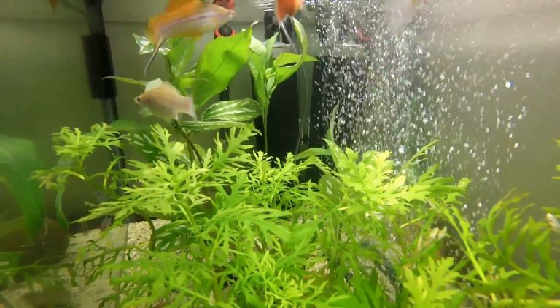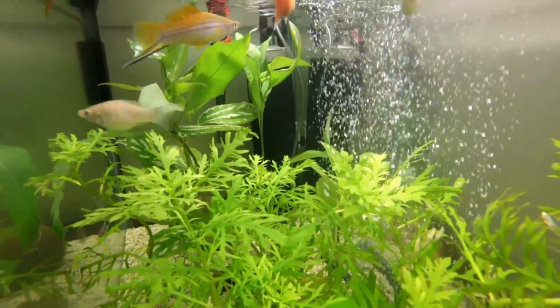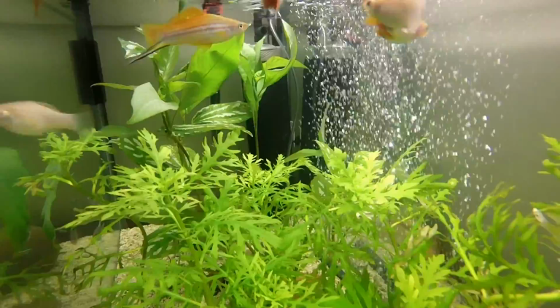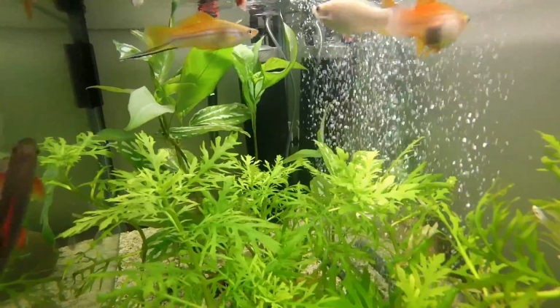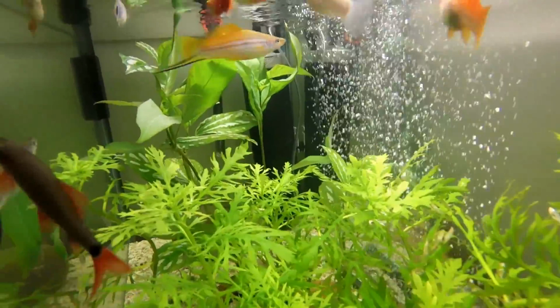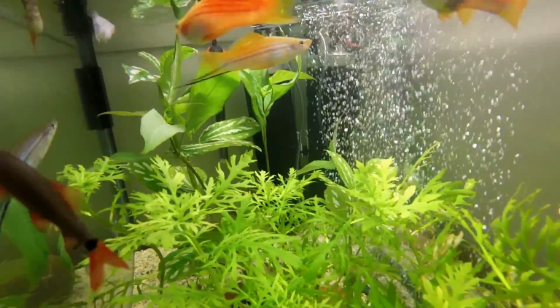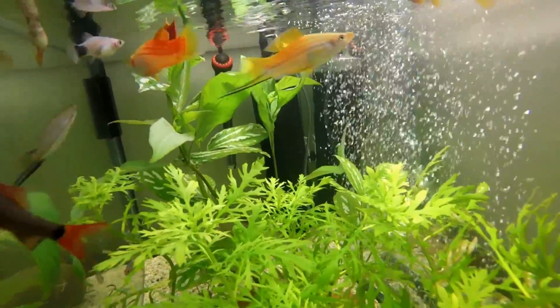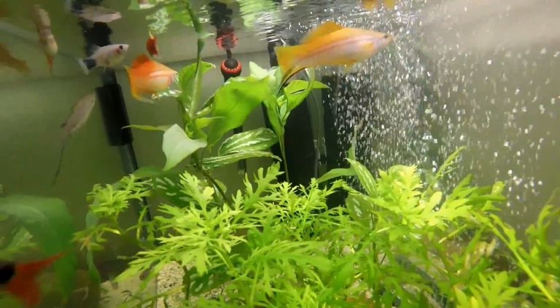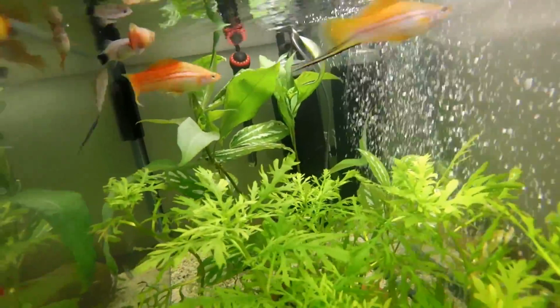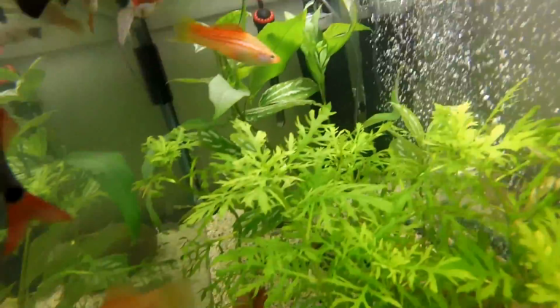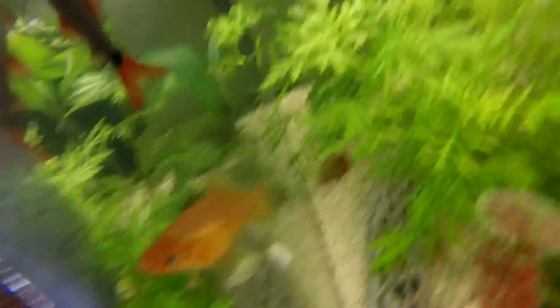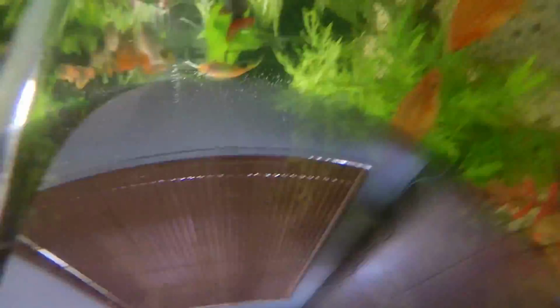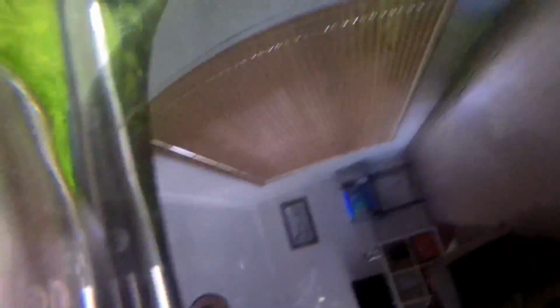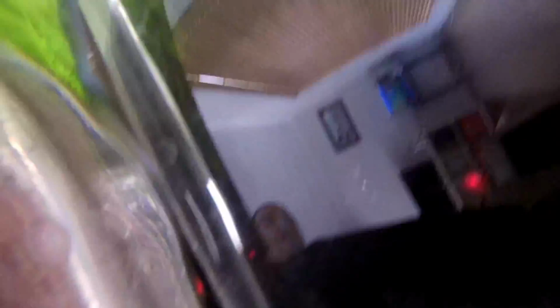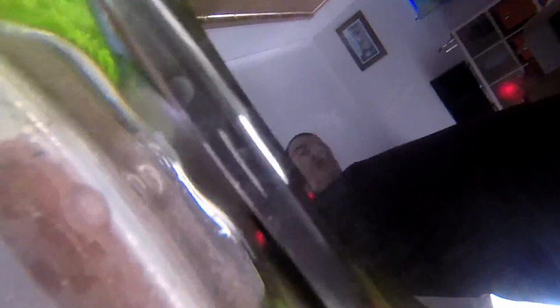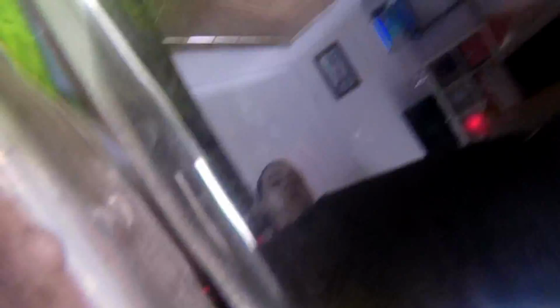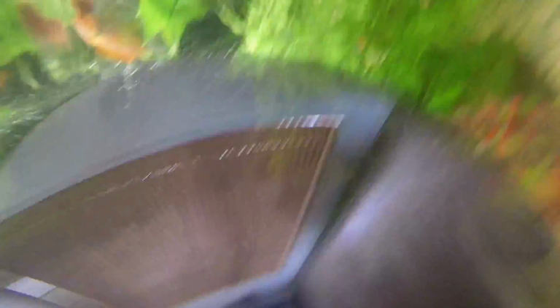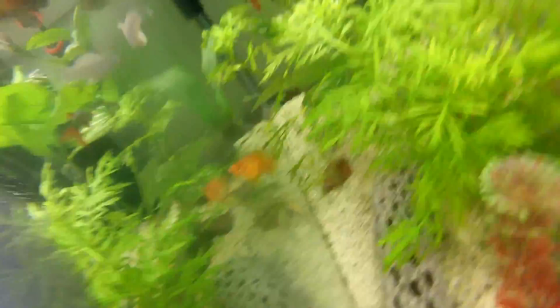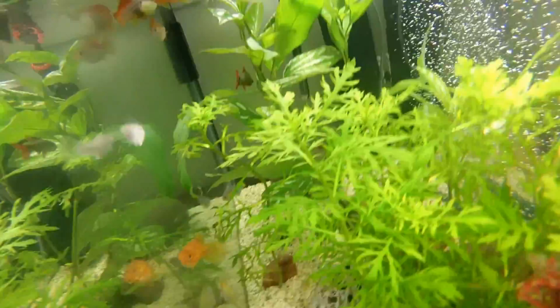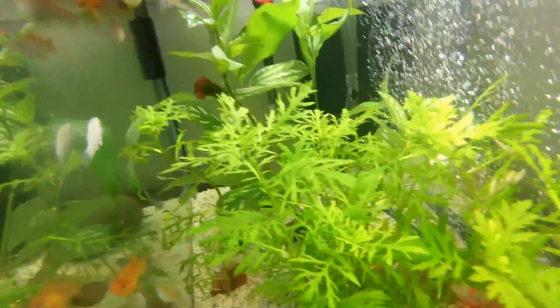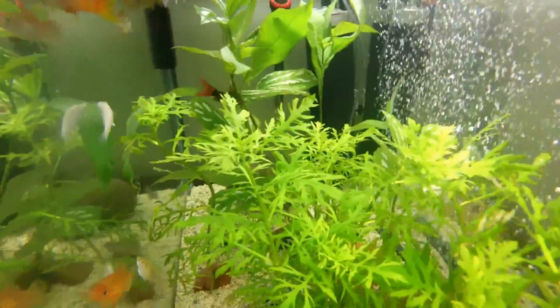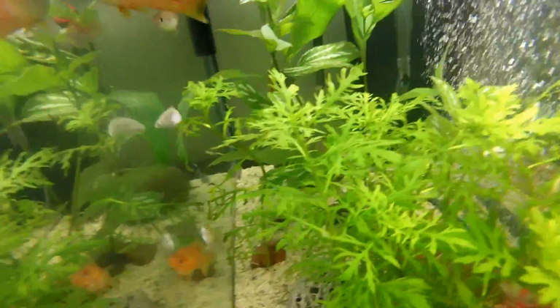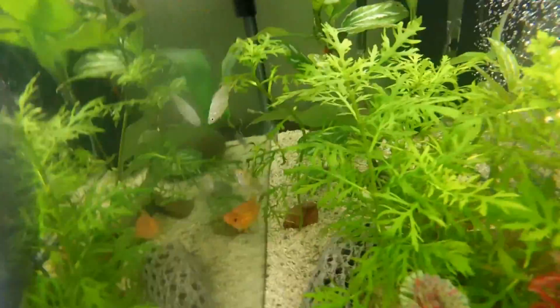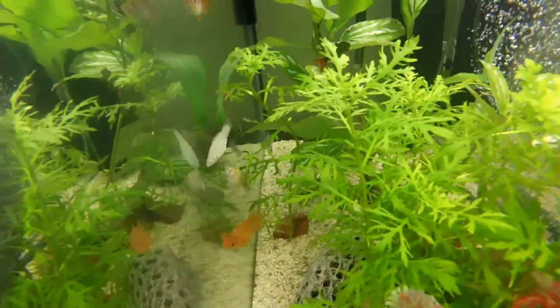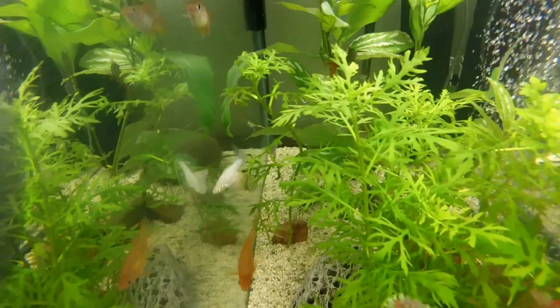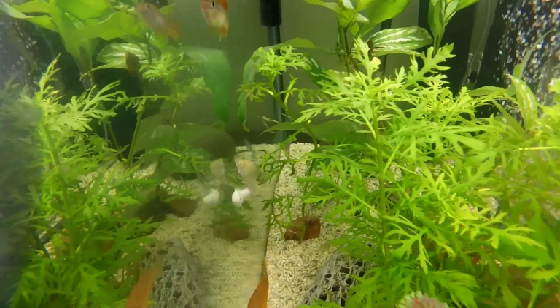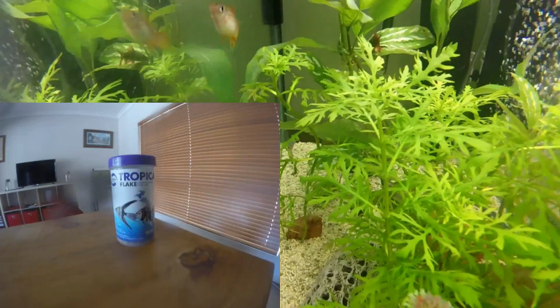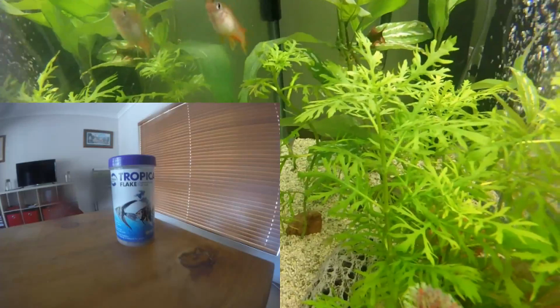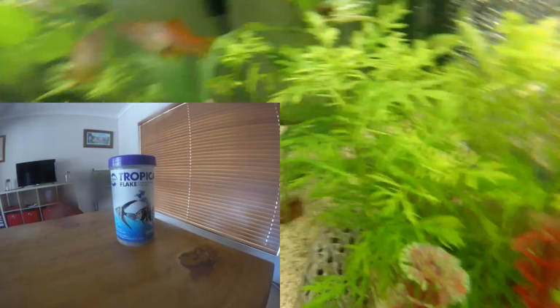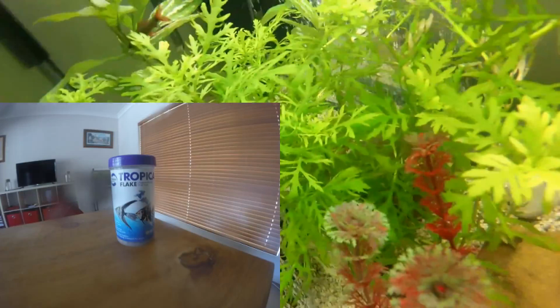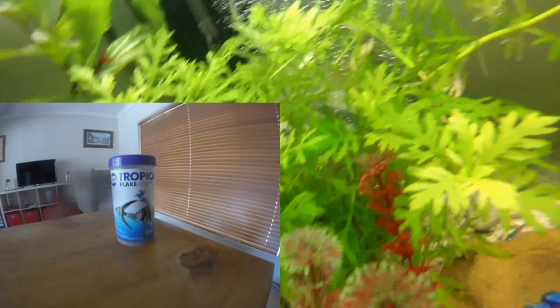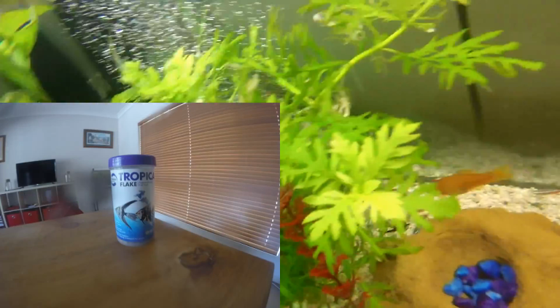That plant there is Wisteria — that's one of the plants I've got in there. I've also got that rainbow shark right there. His name's Xerxes.